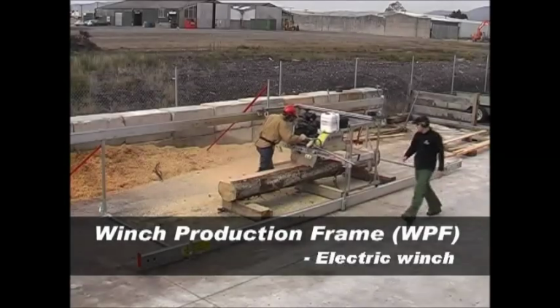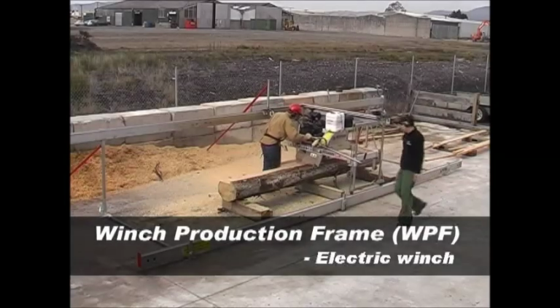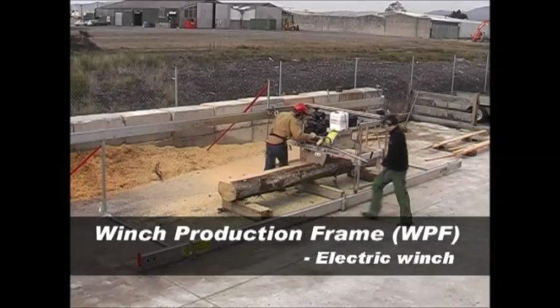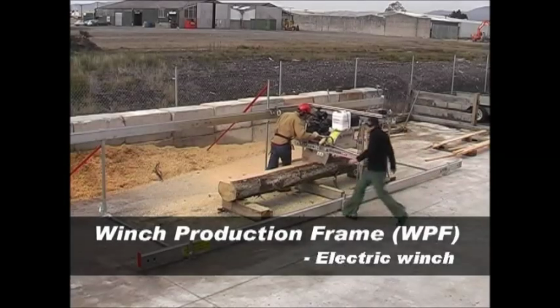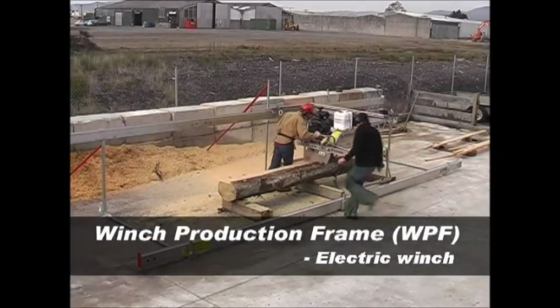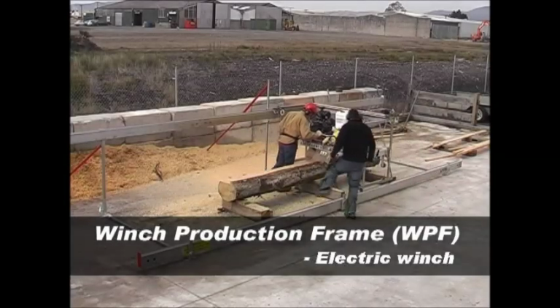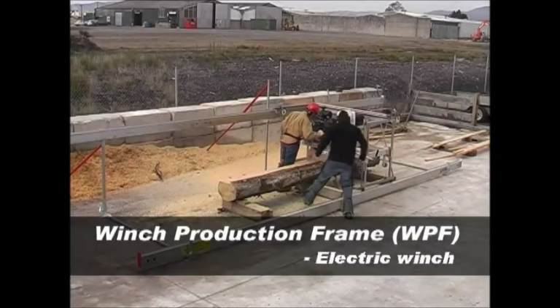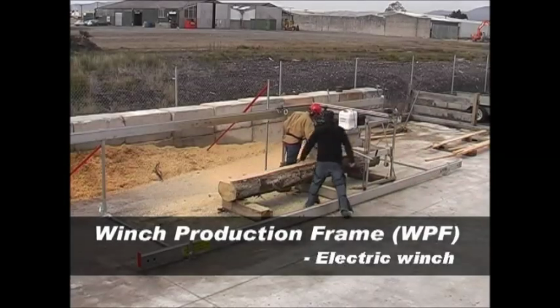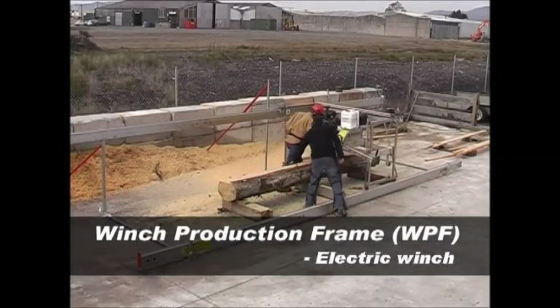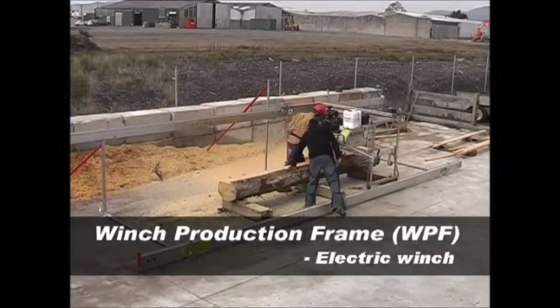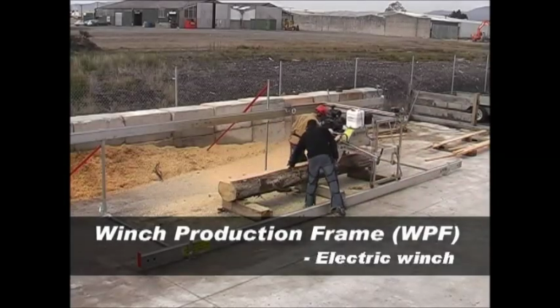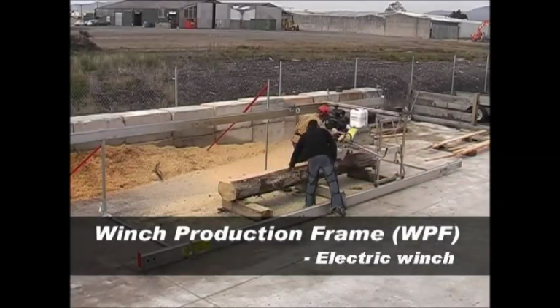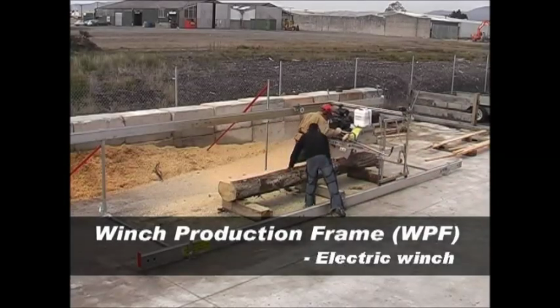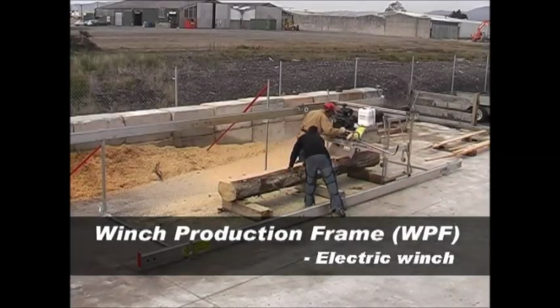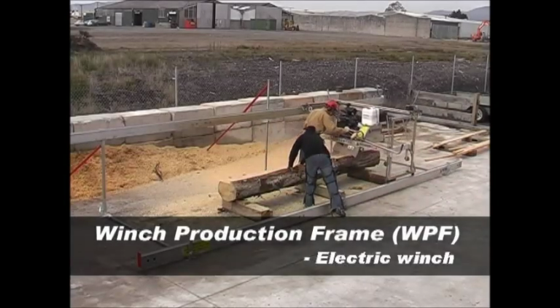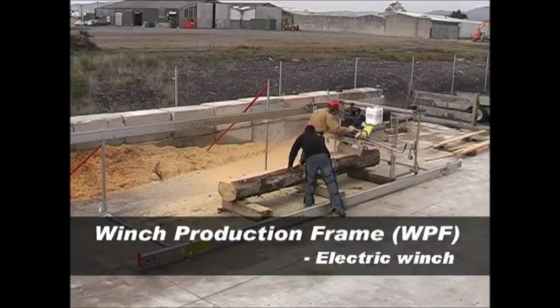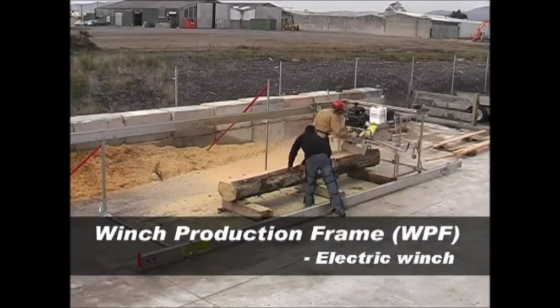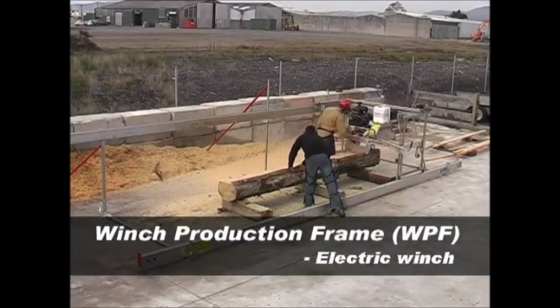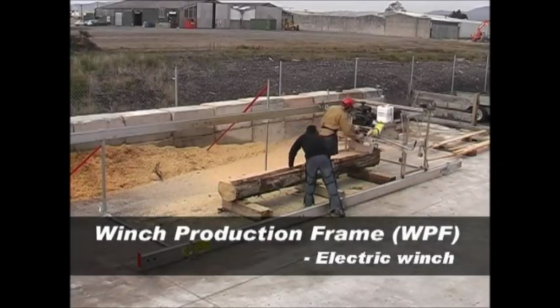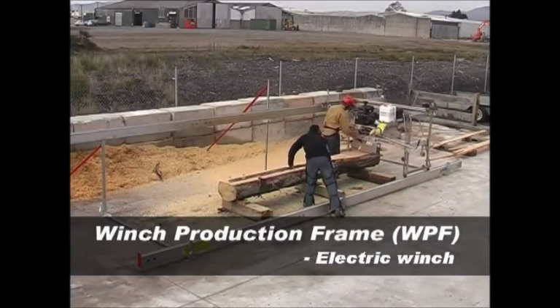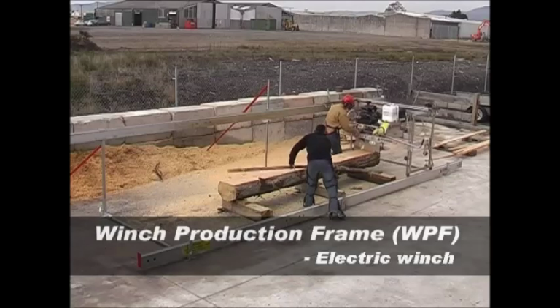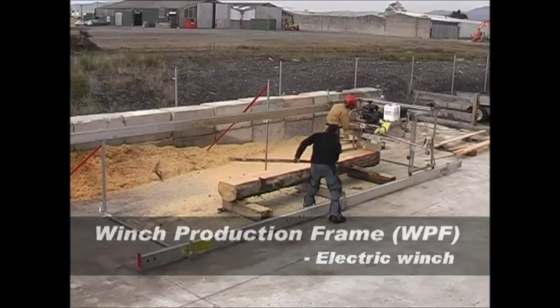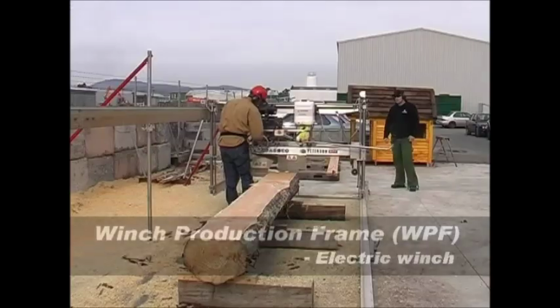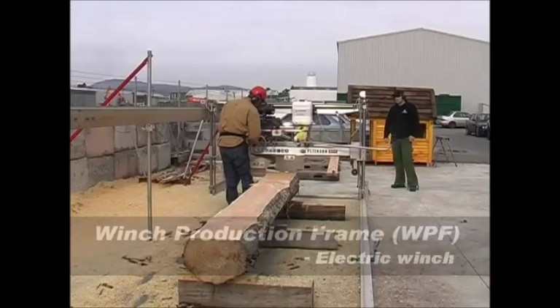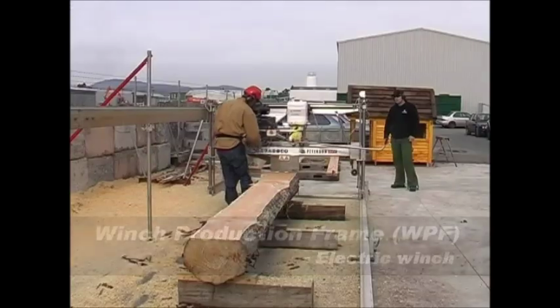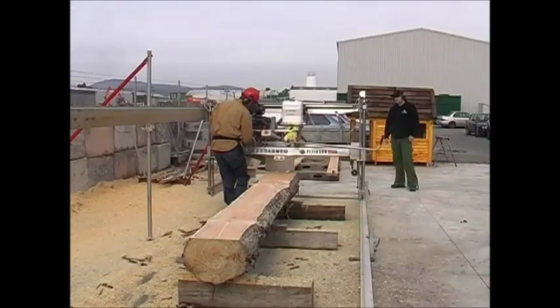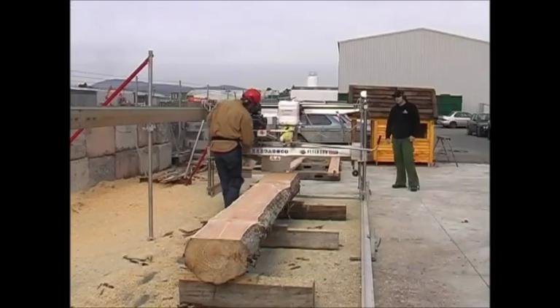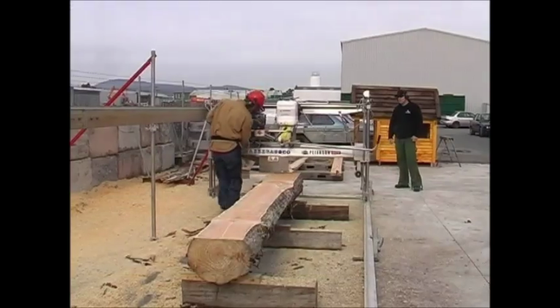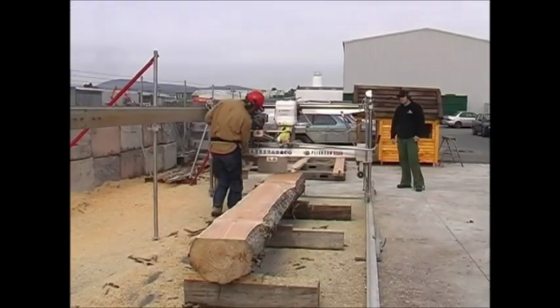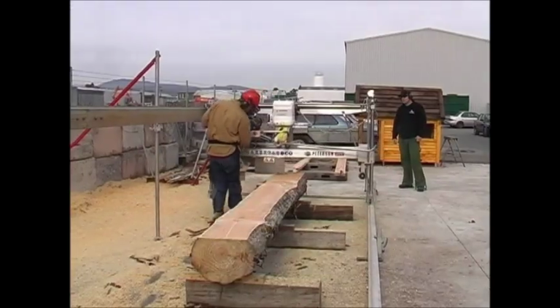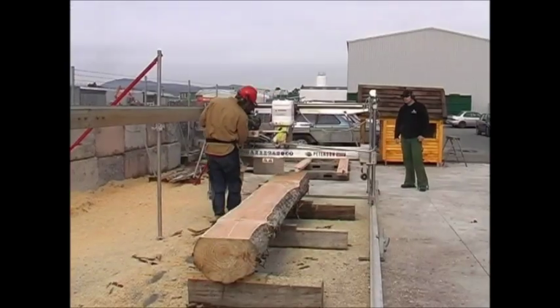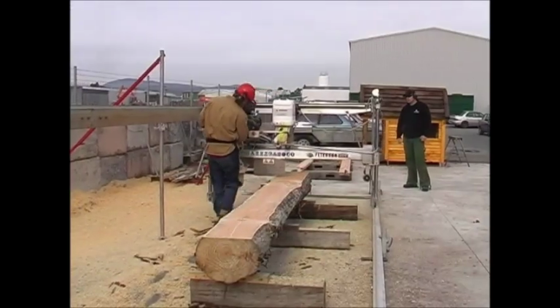The electric winch is a simple and effective means of lowering and raising the cutting unit.